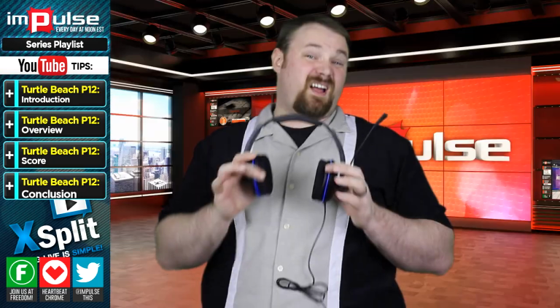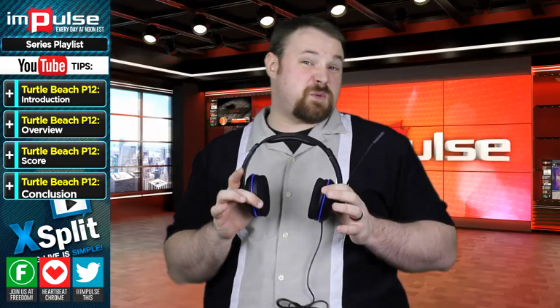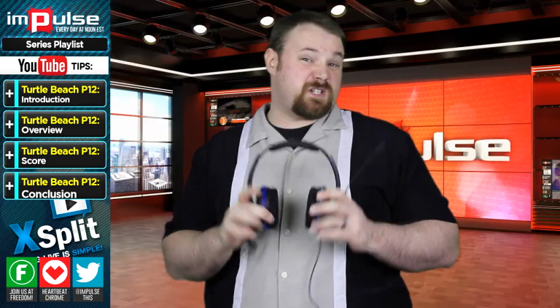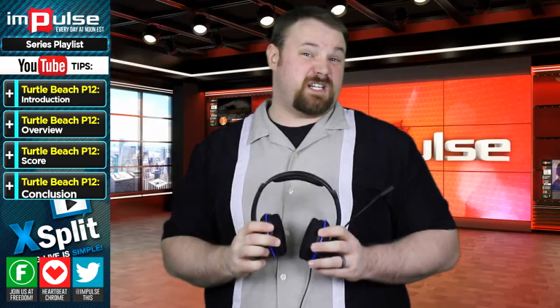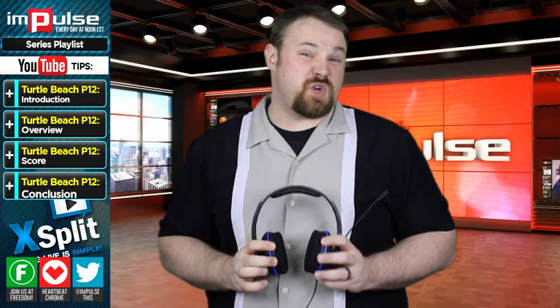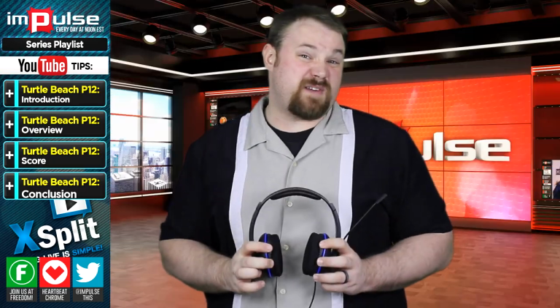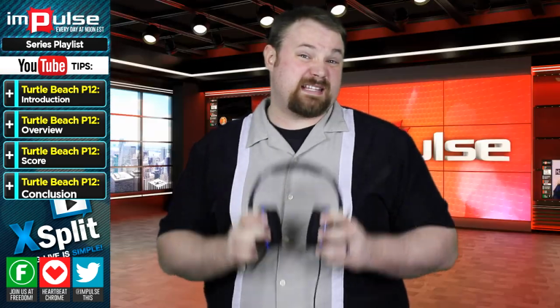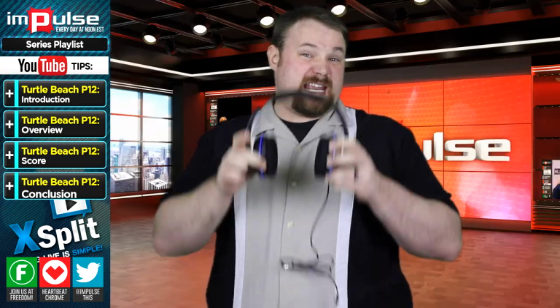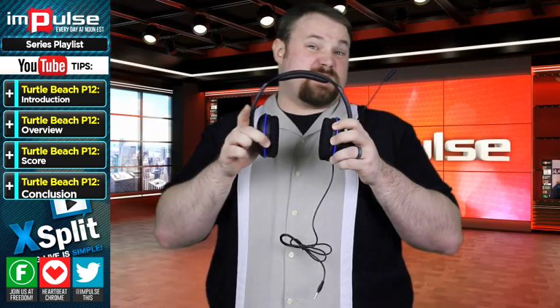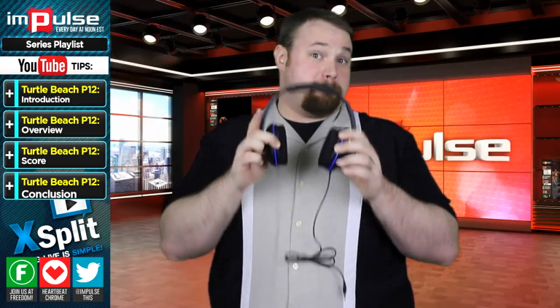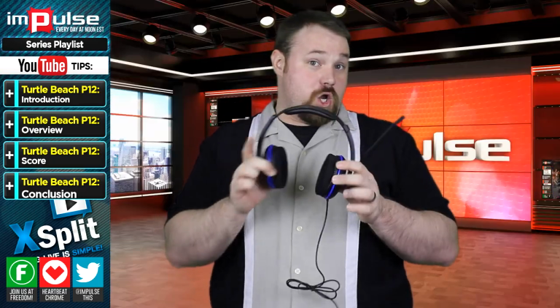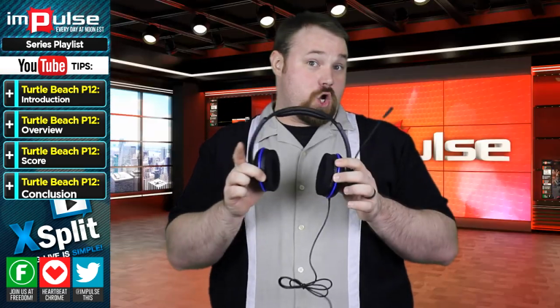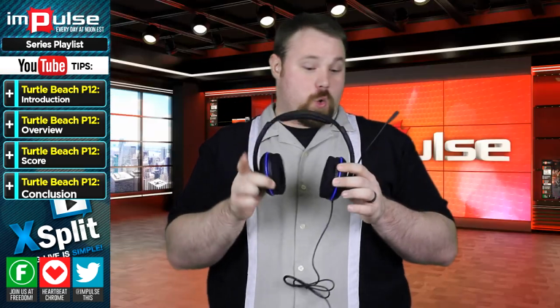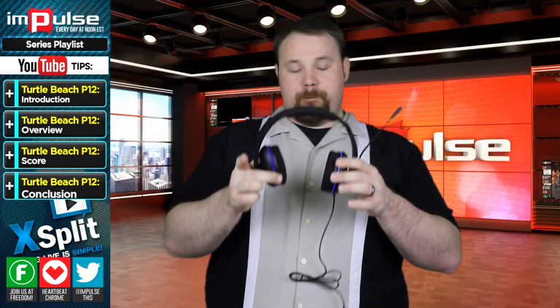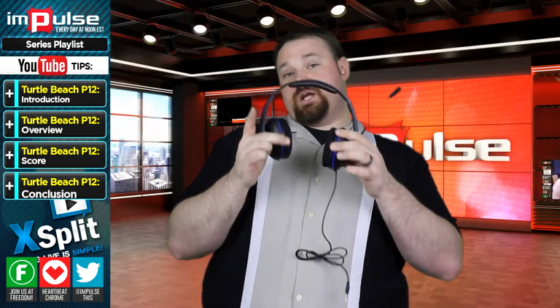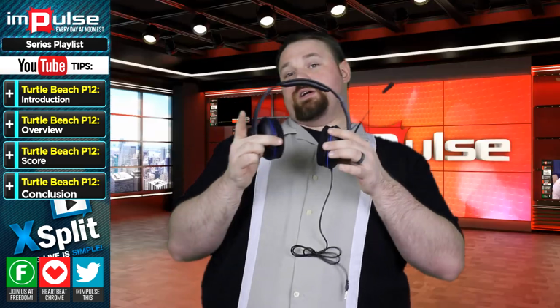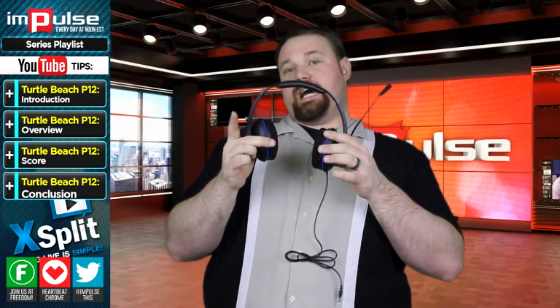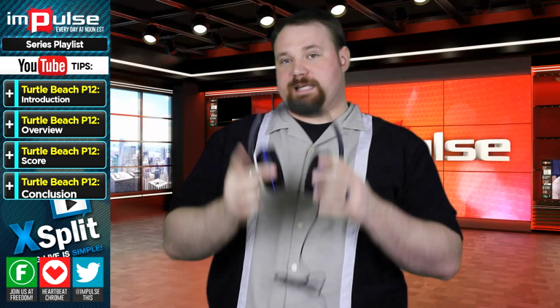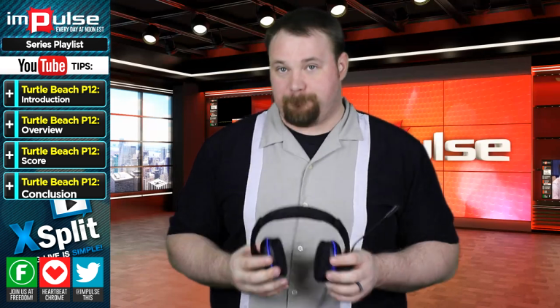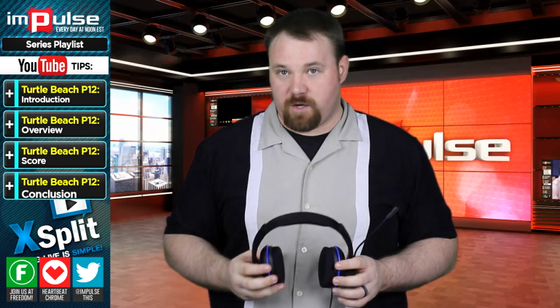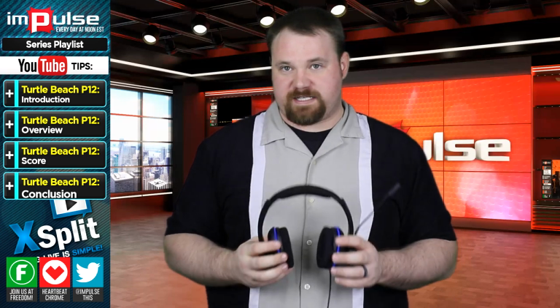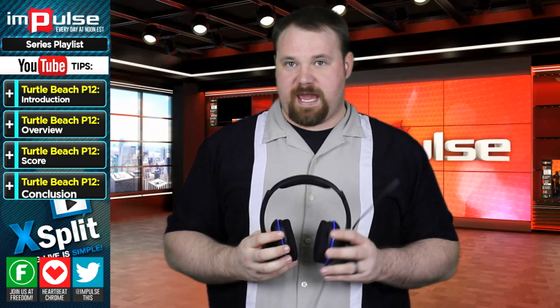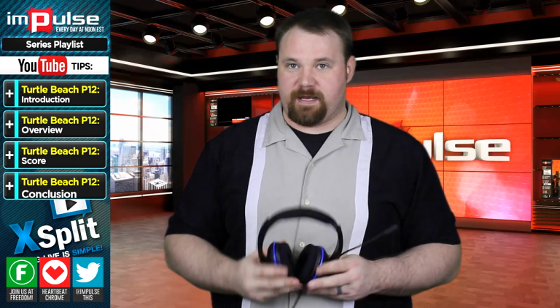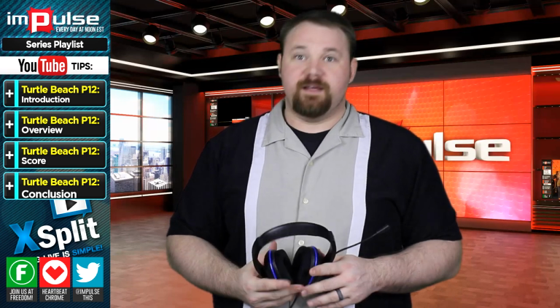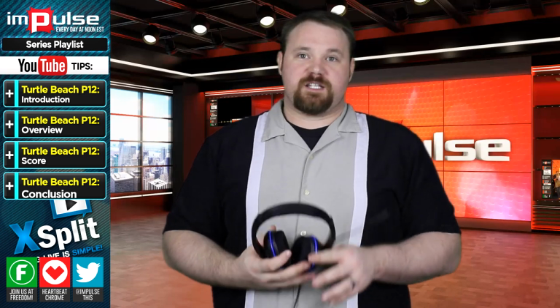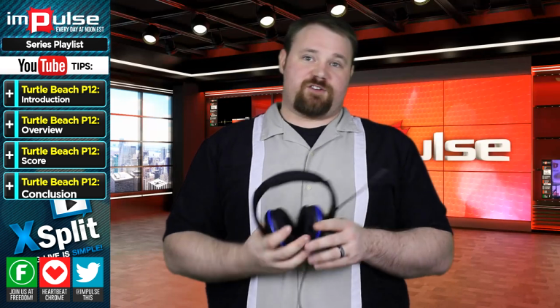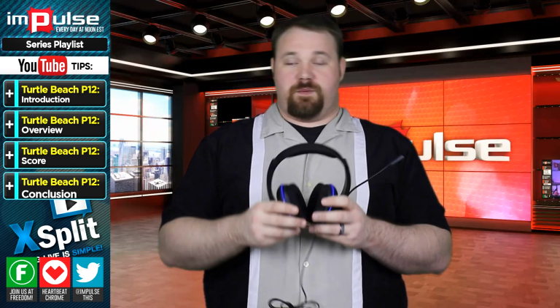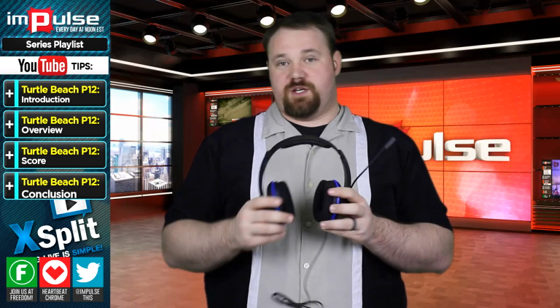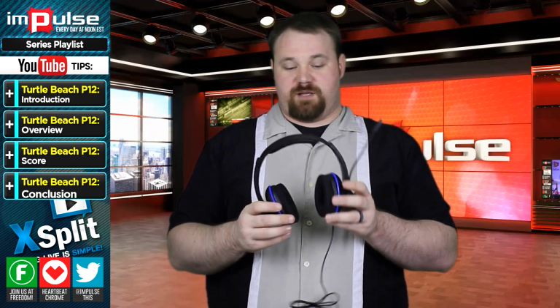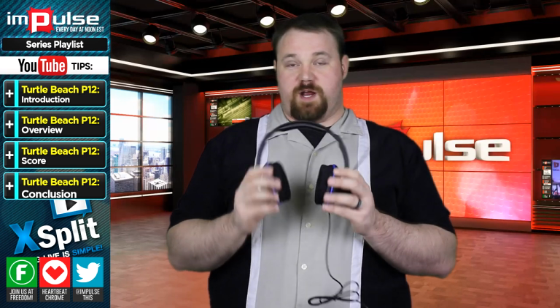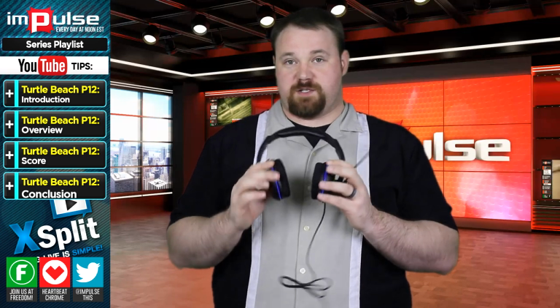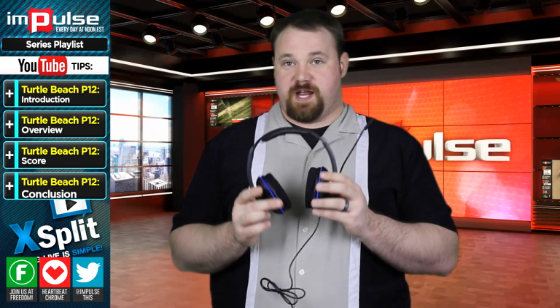I also personally enjoy the fact that it's blue. Blue is awesome — blue is king, especially when we're using green screens.